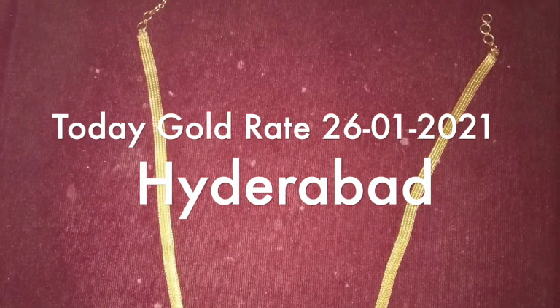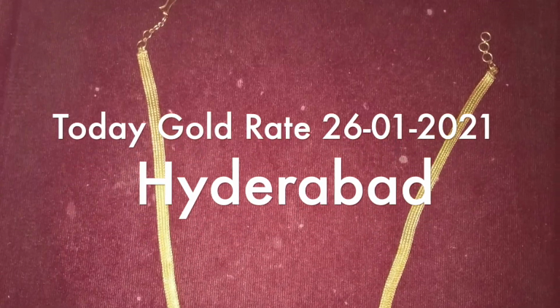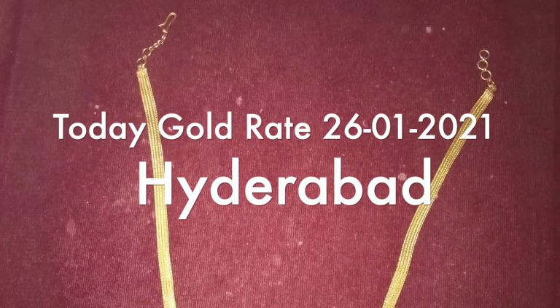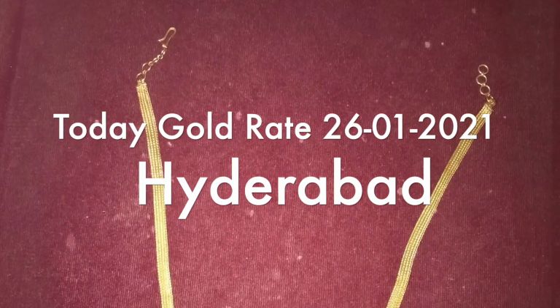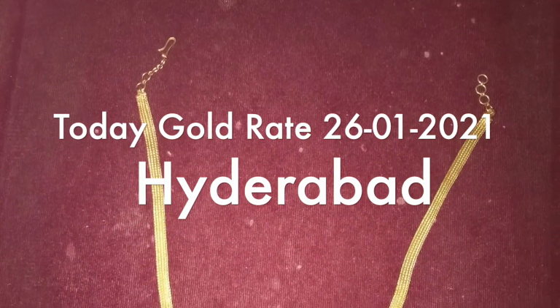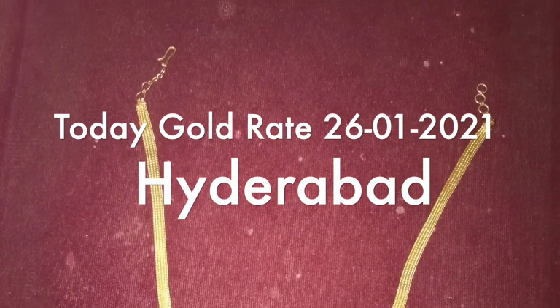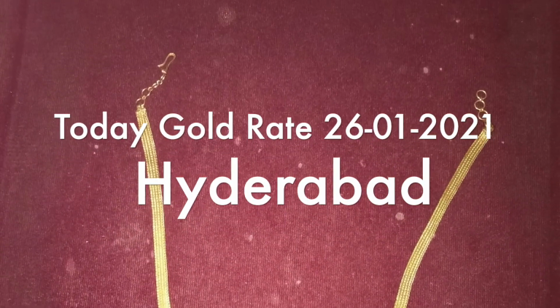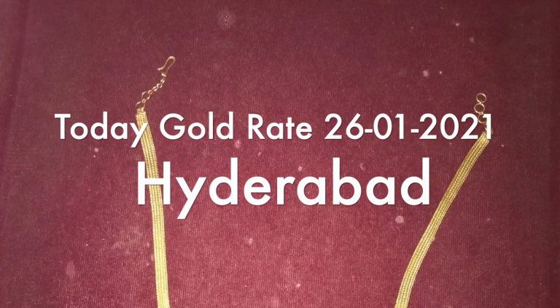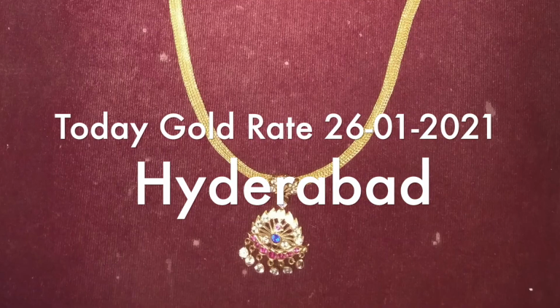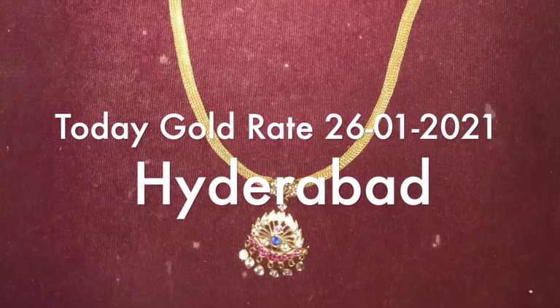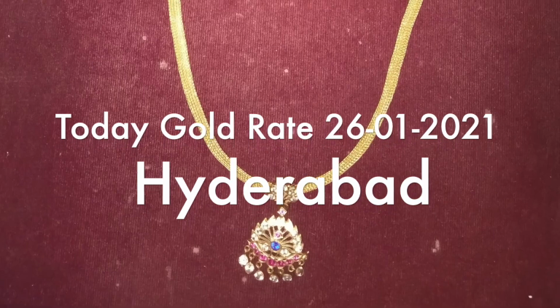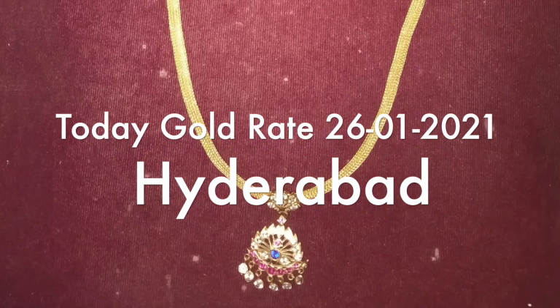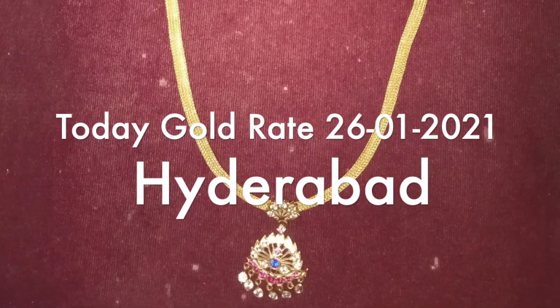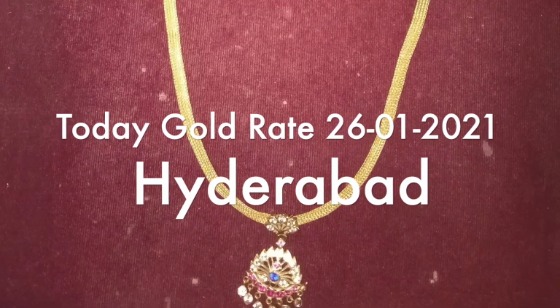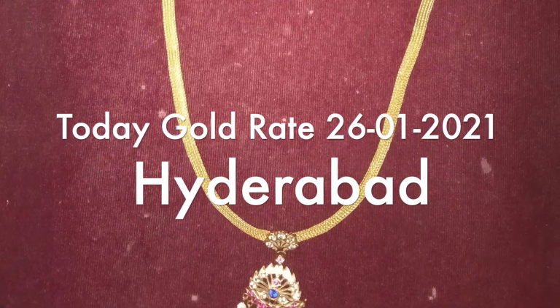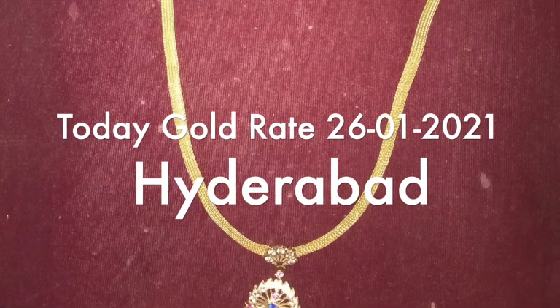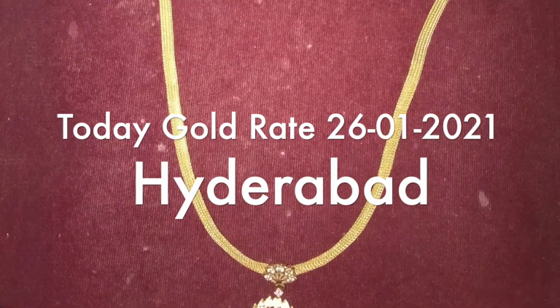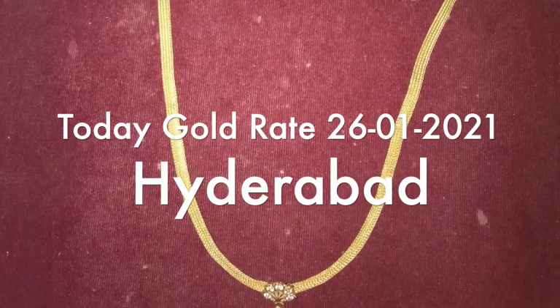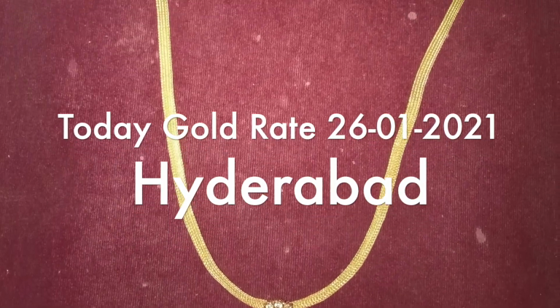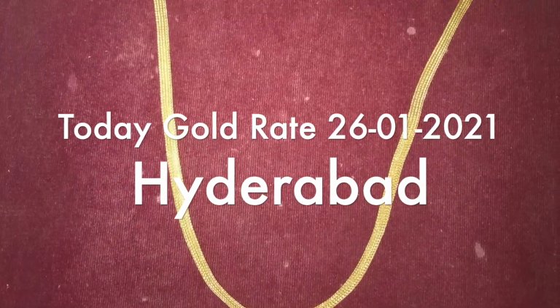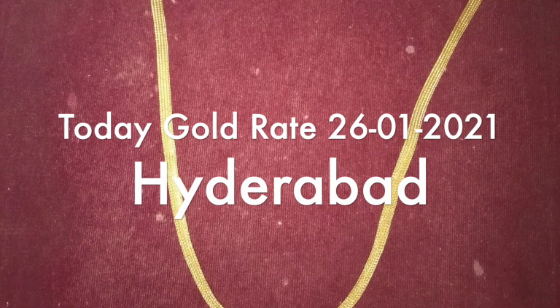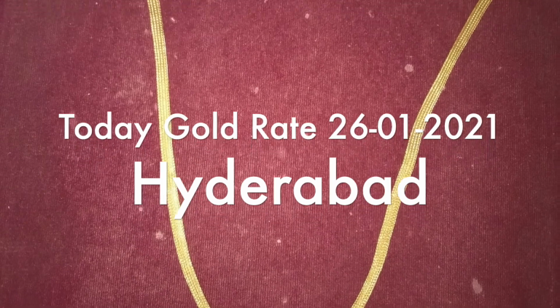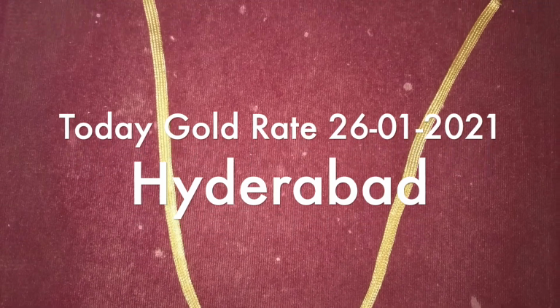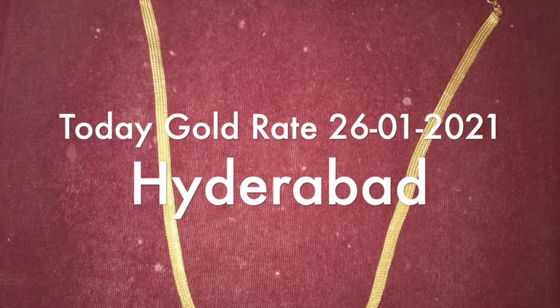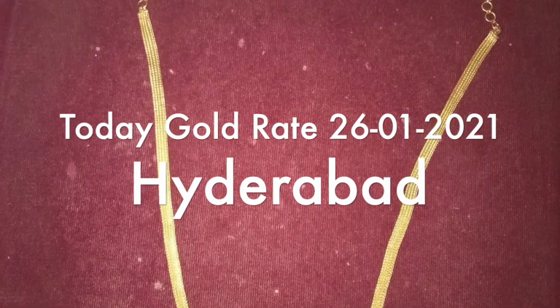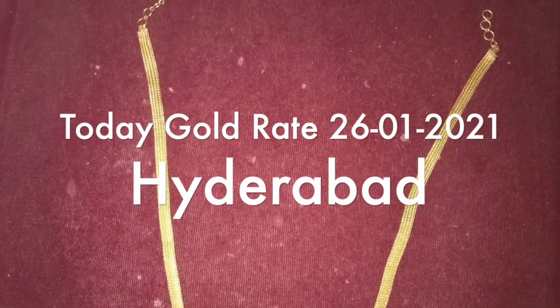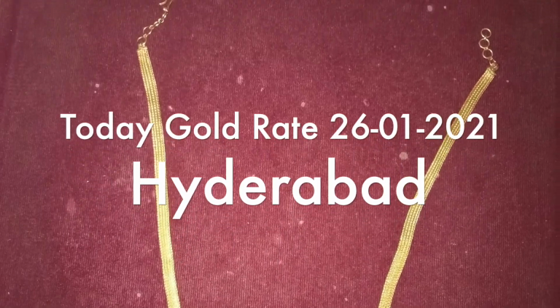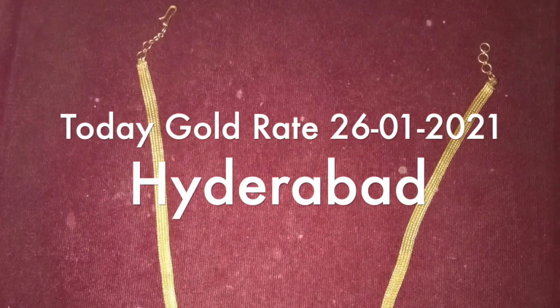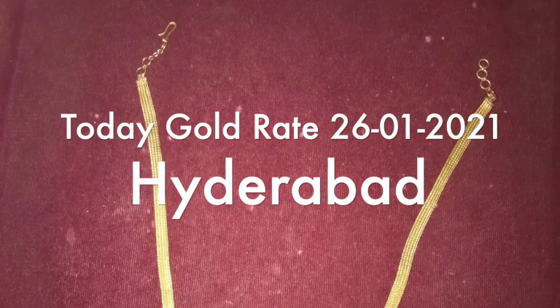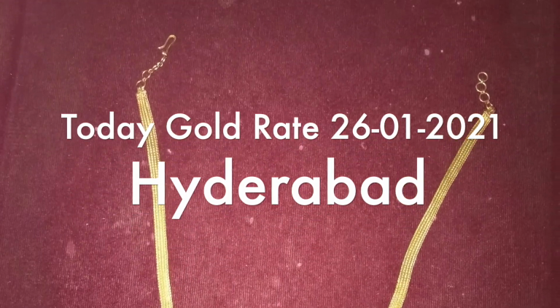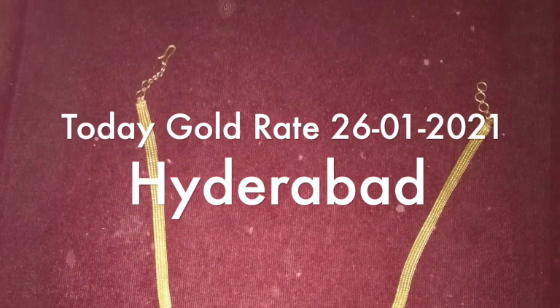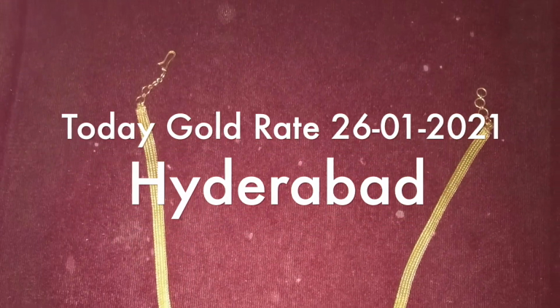So, are you ready for gold rates in our Telugu states as well as Hyderabad?